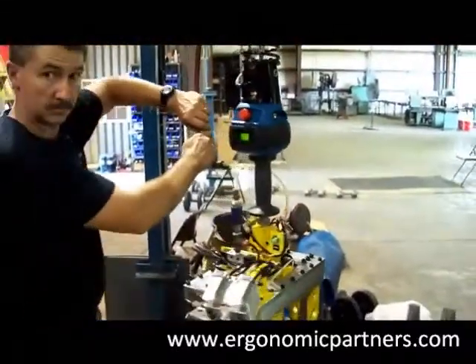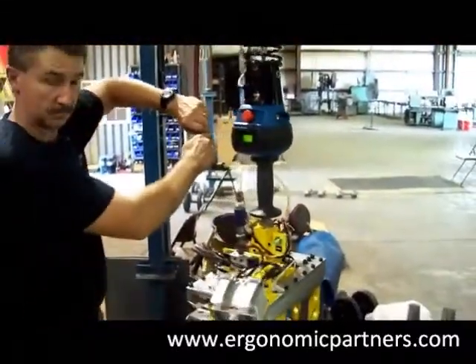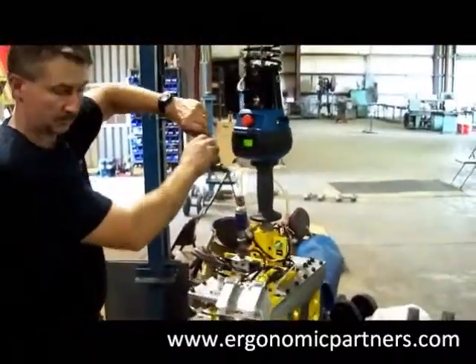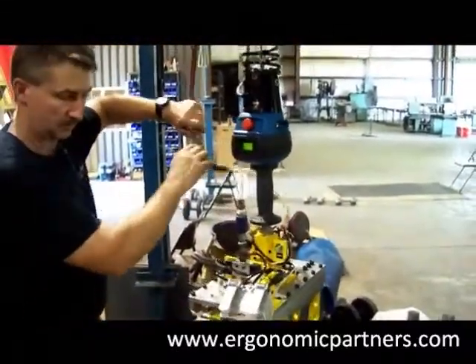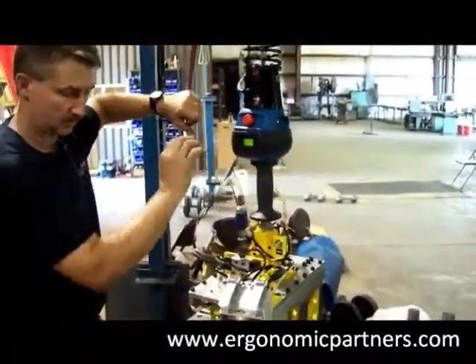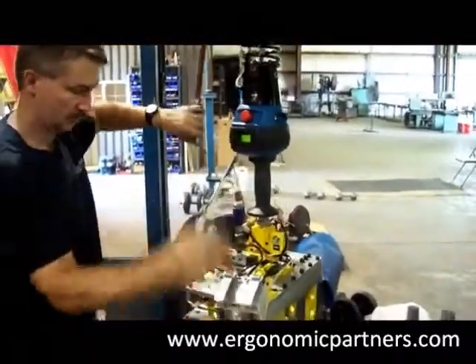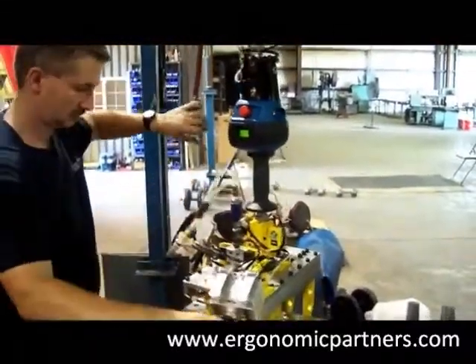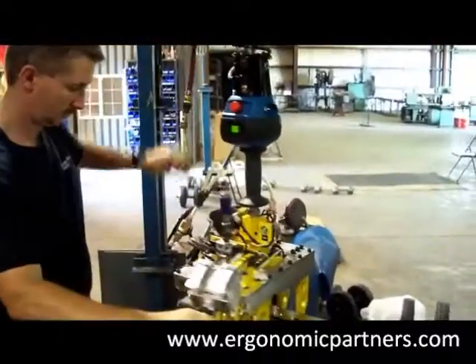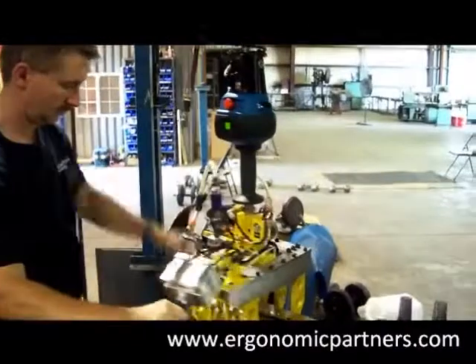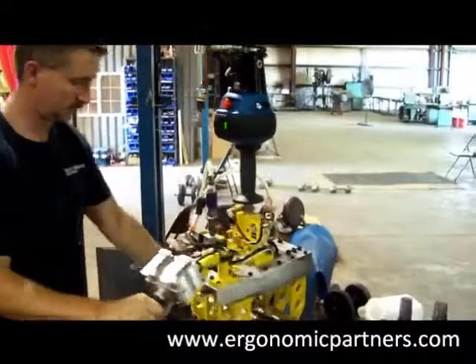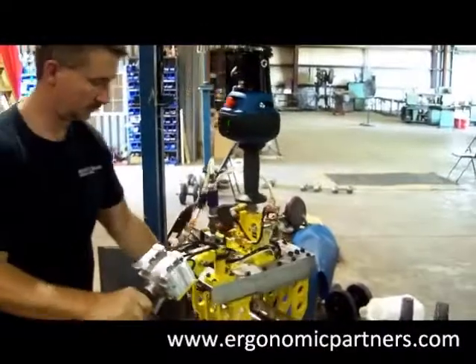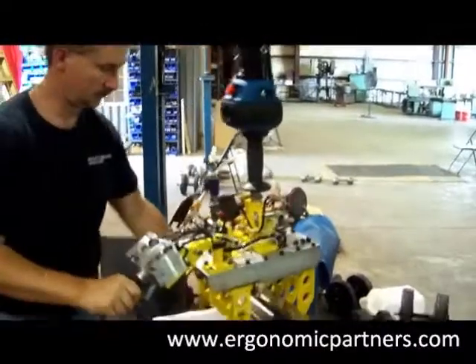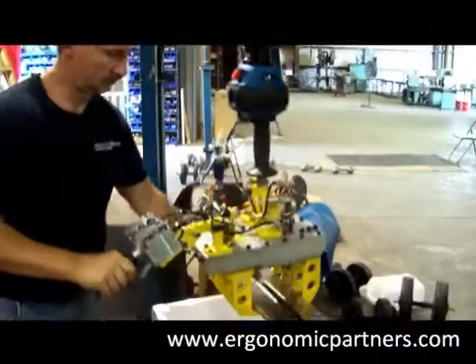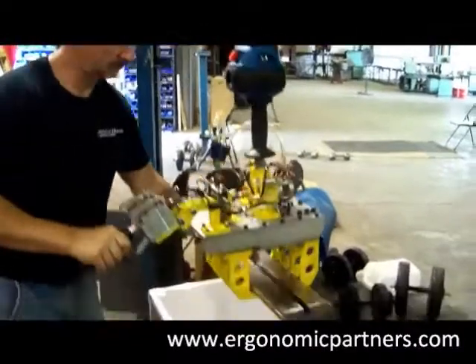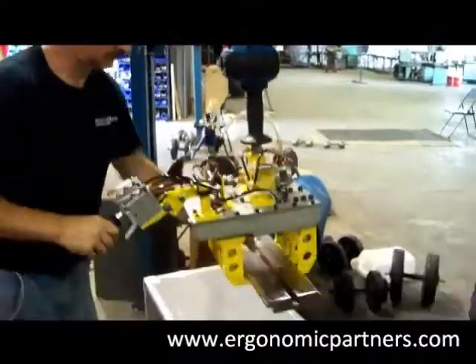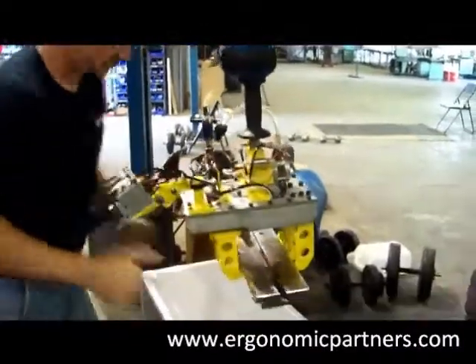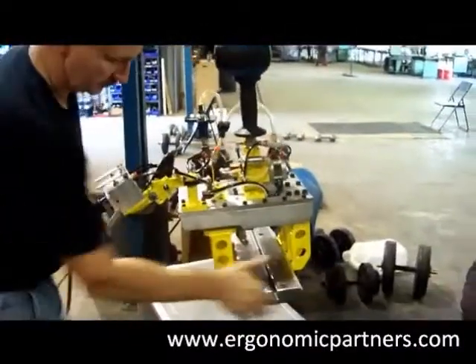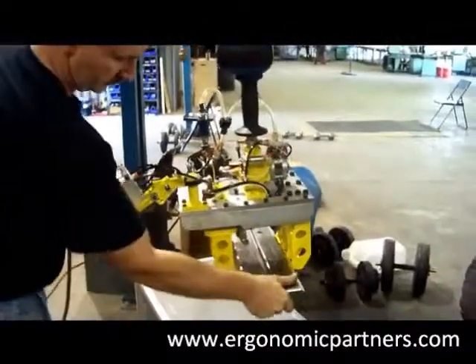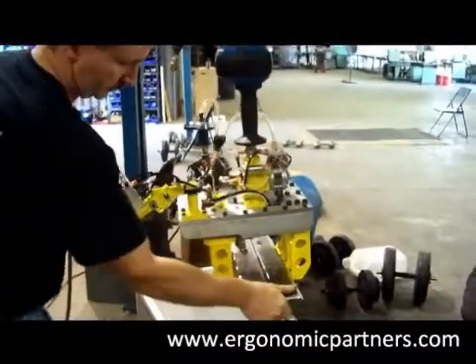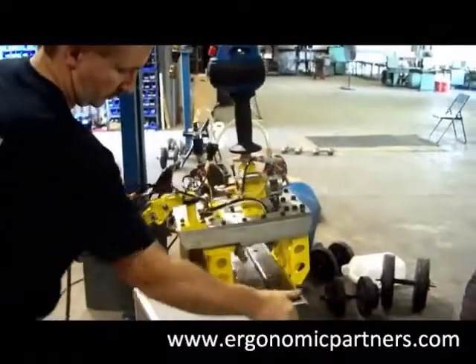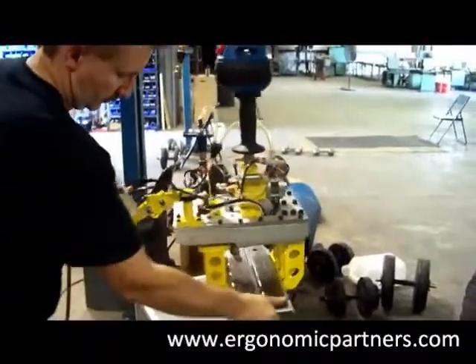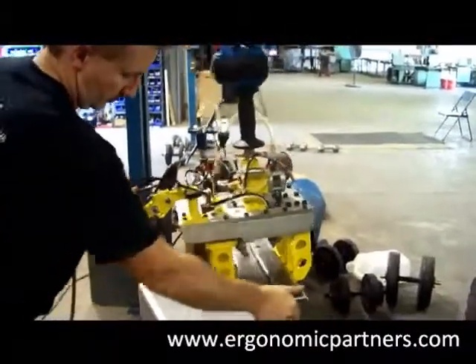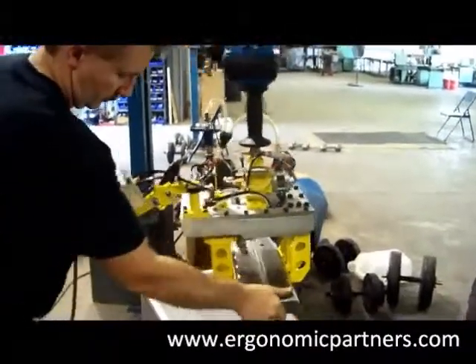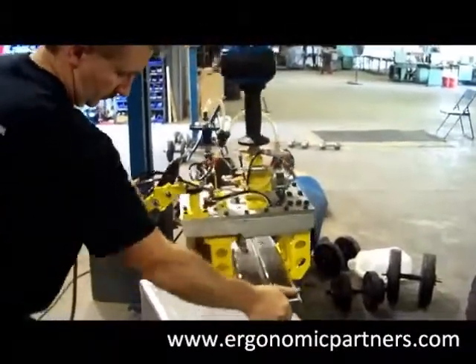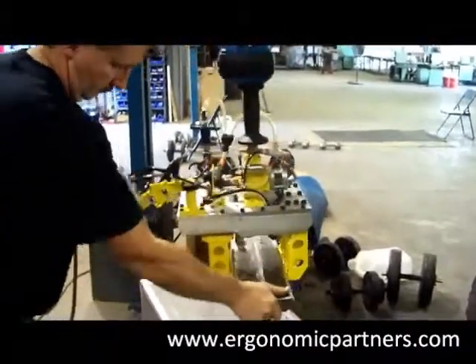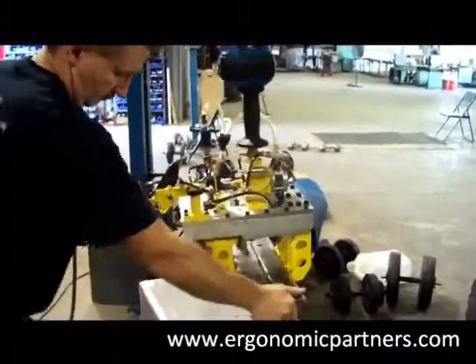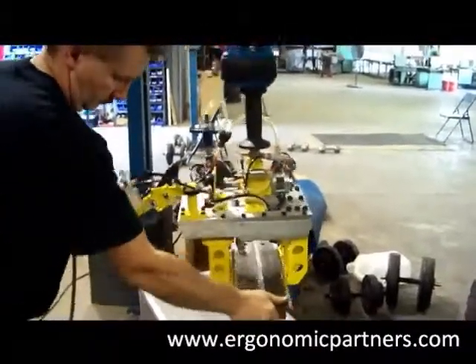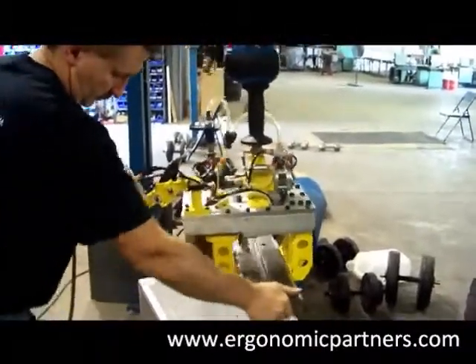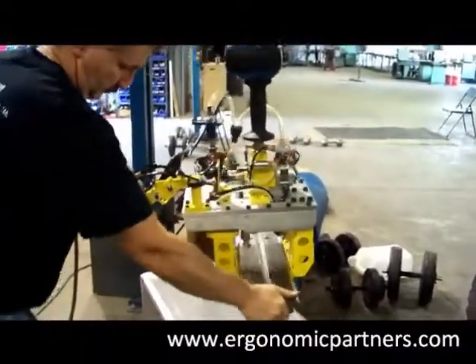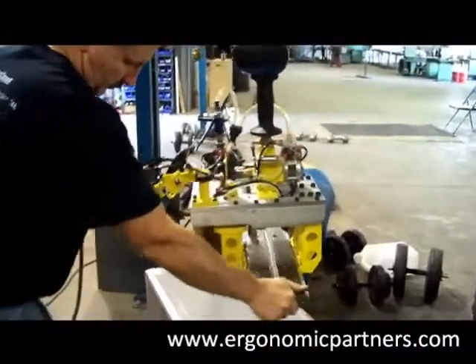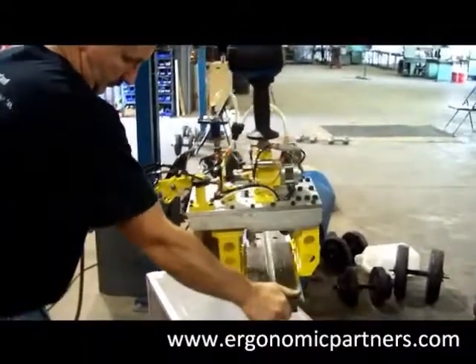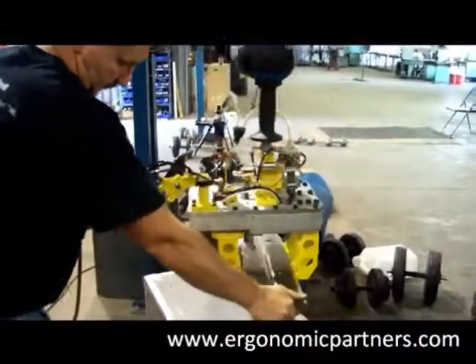If we take the air off, again the part is still clamped and cannot come out.